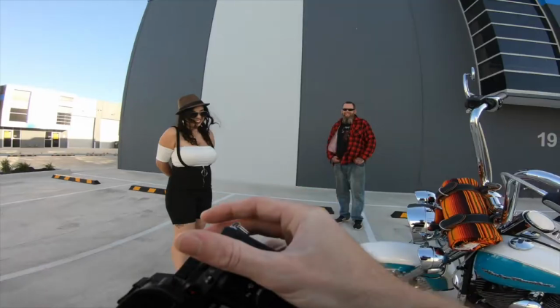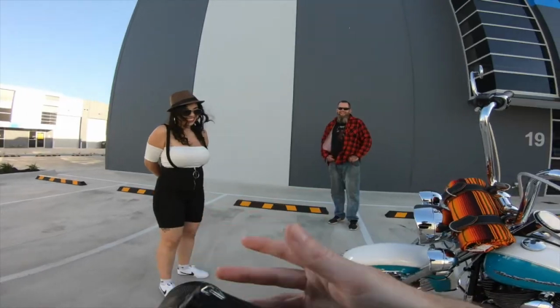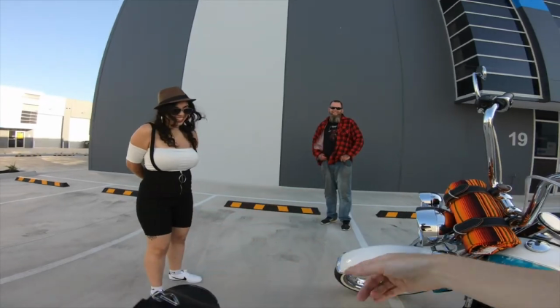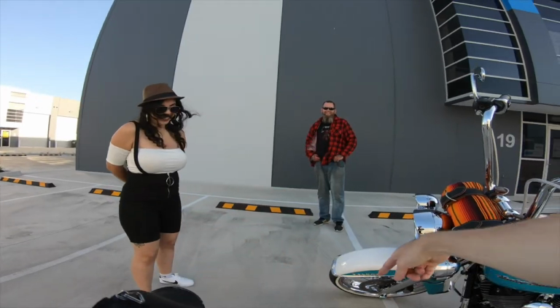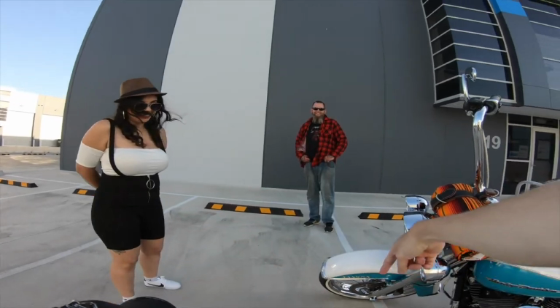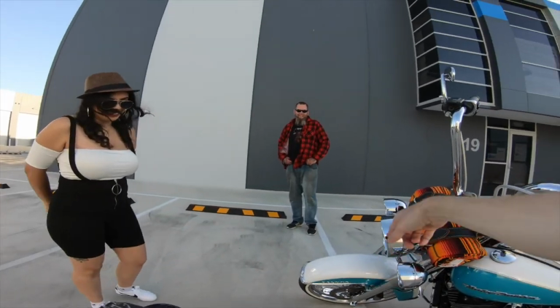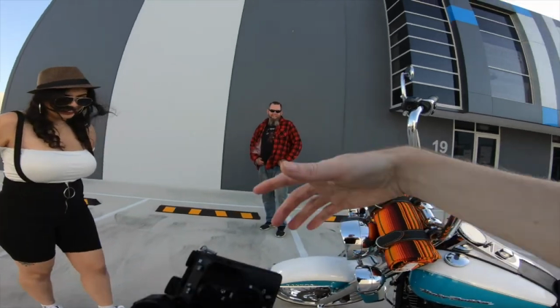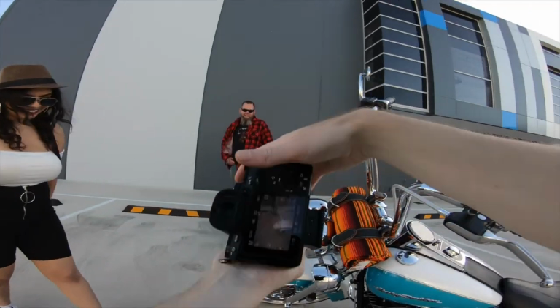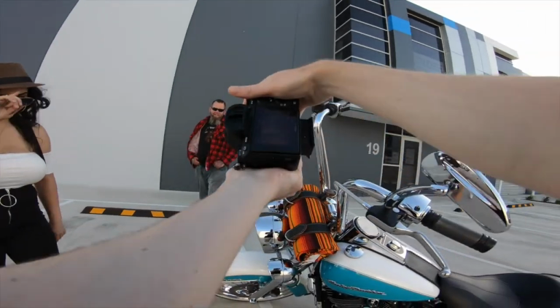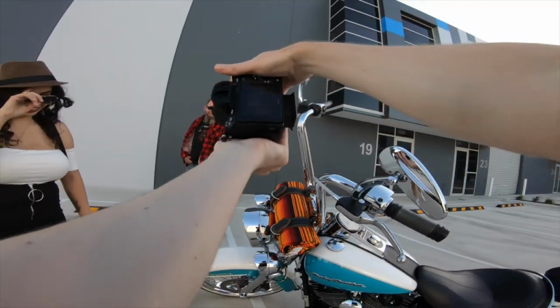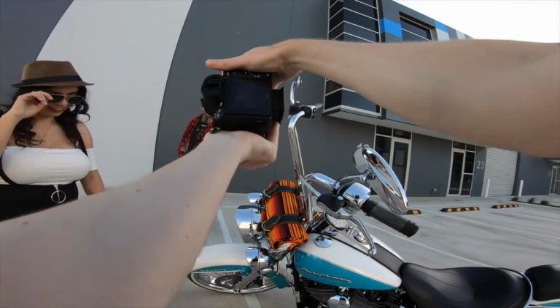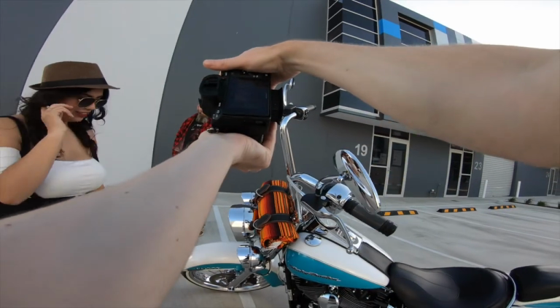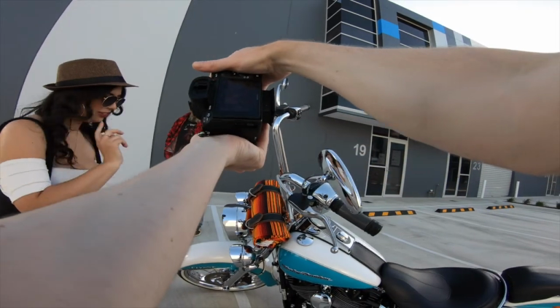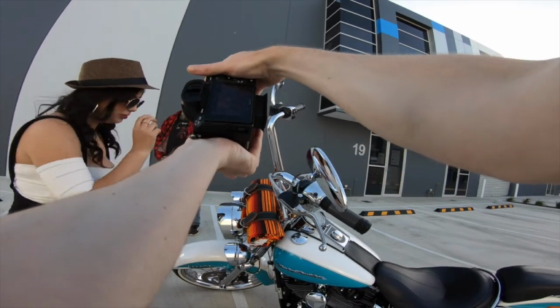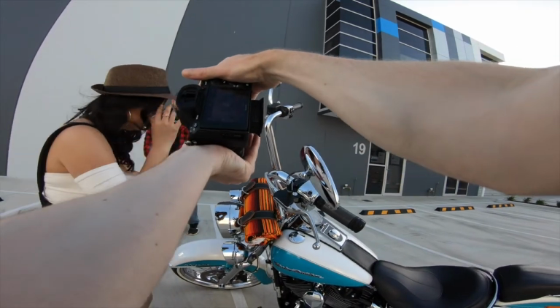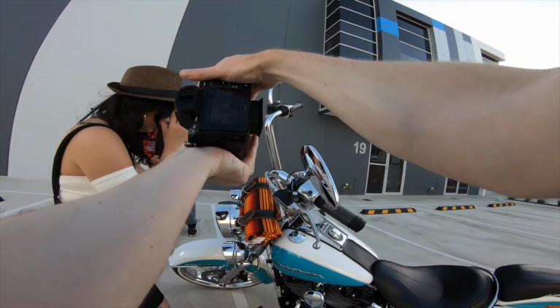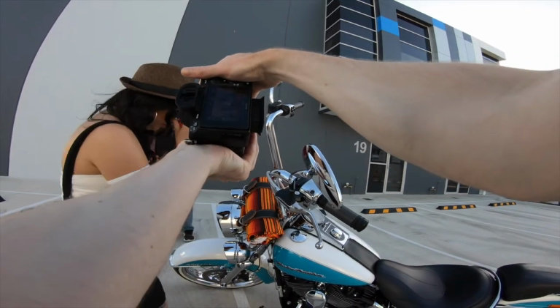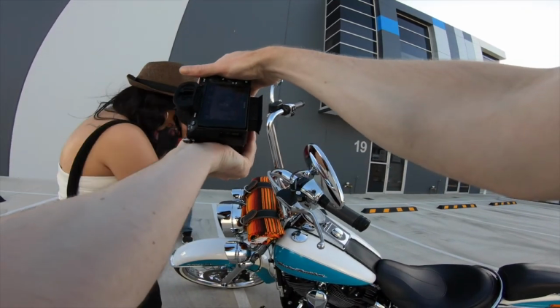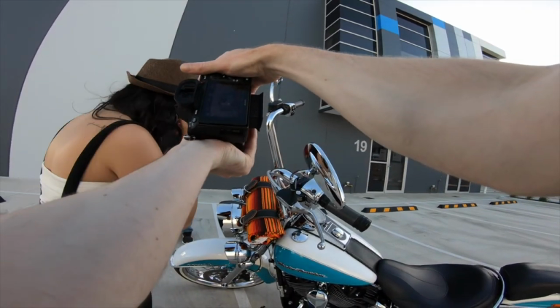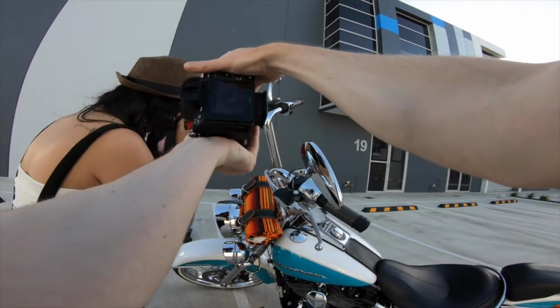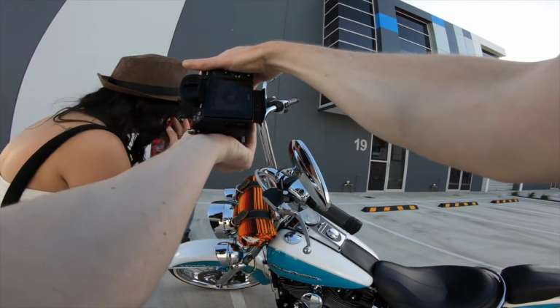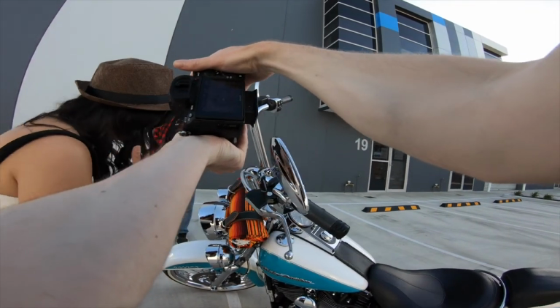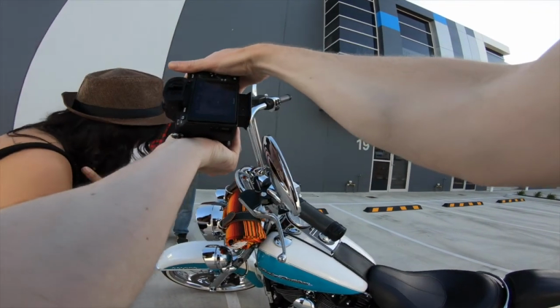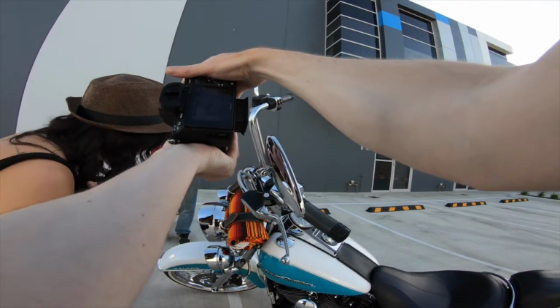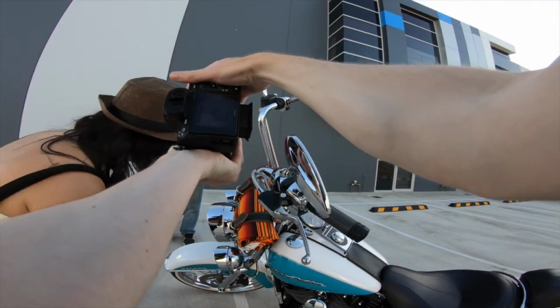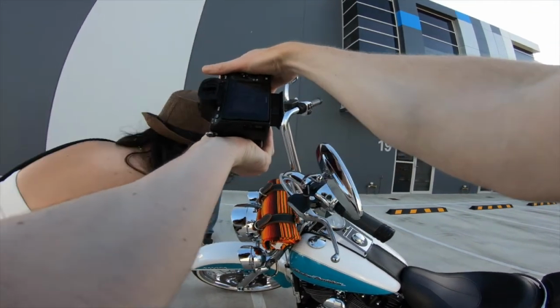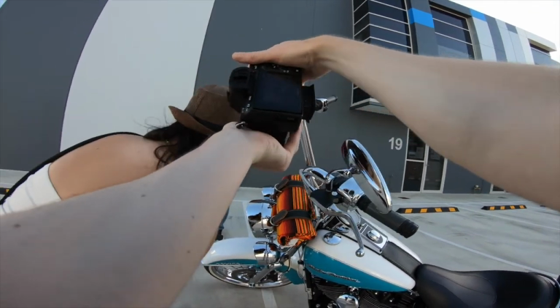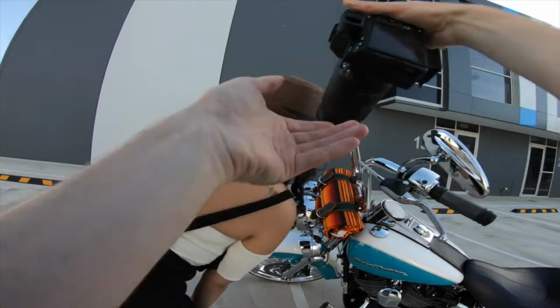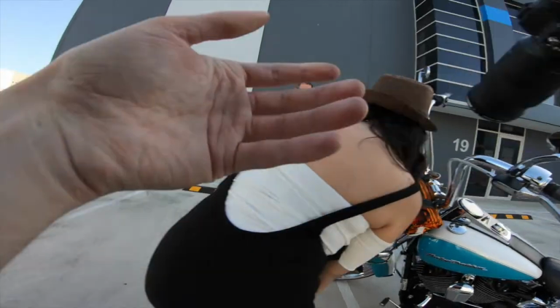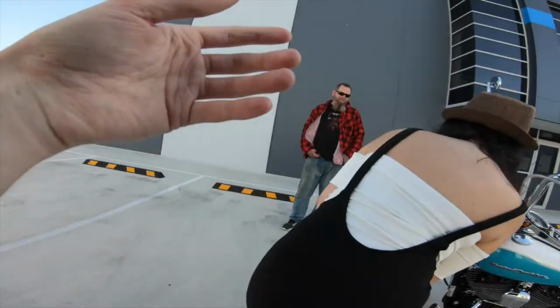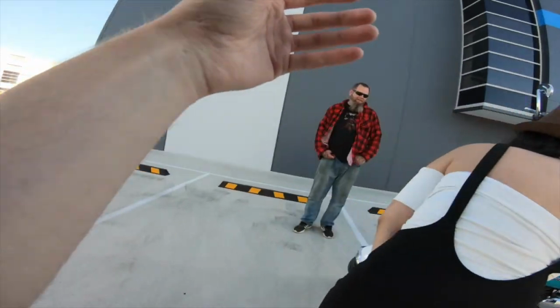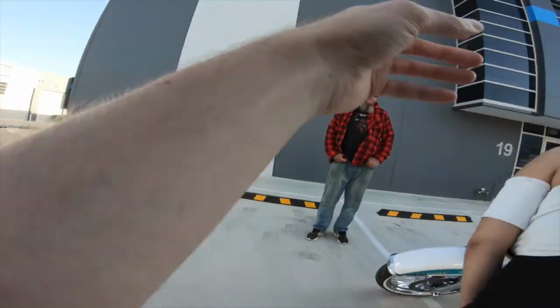See if we can get a reflection here. Just going to jump over this side.